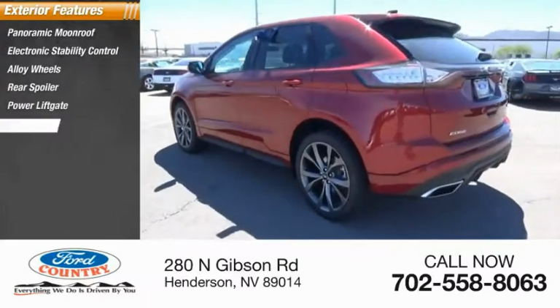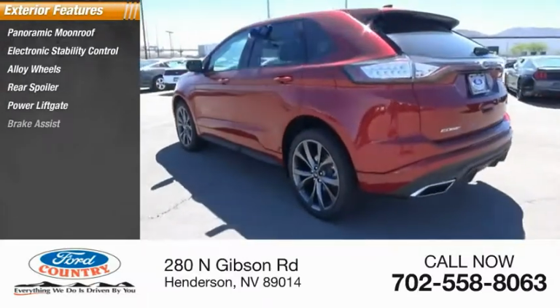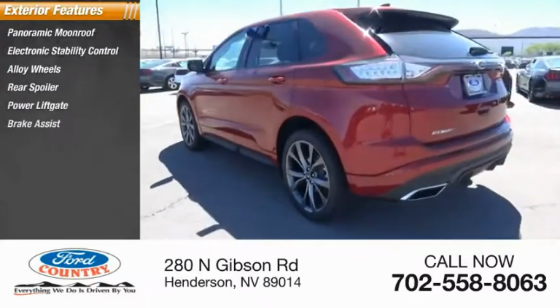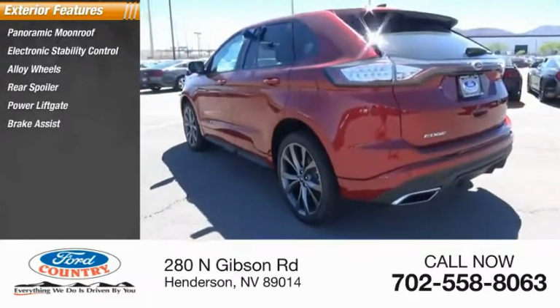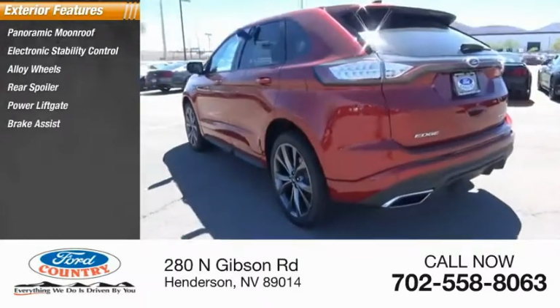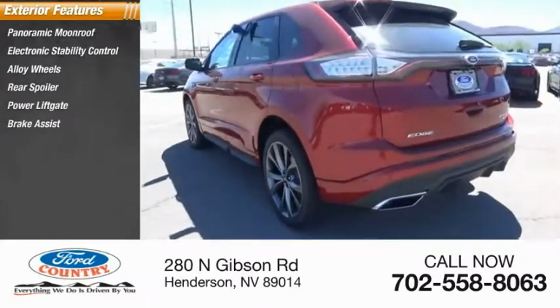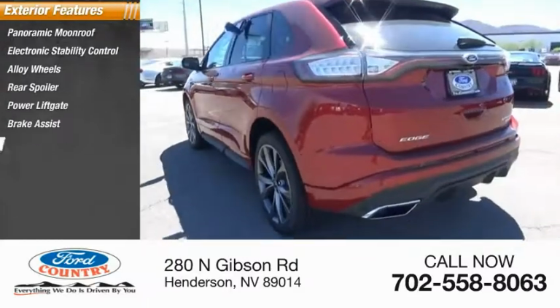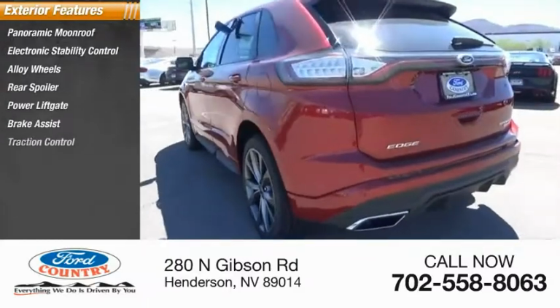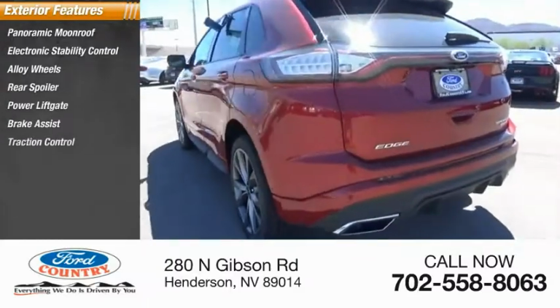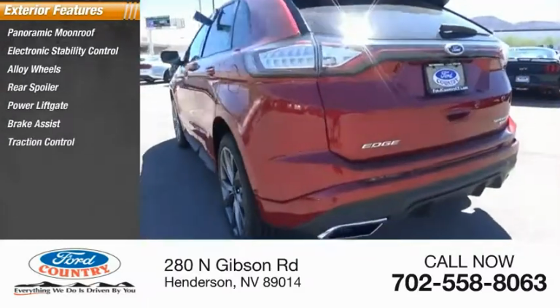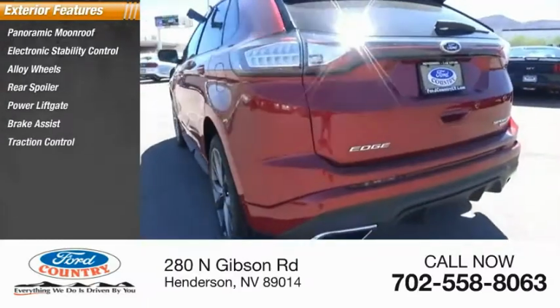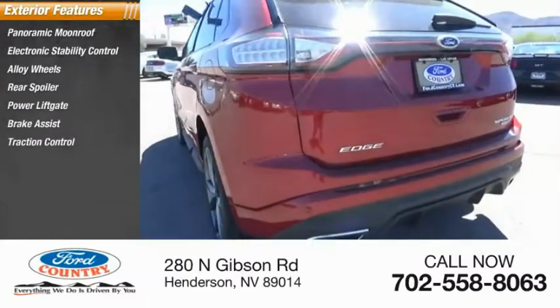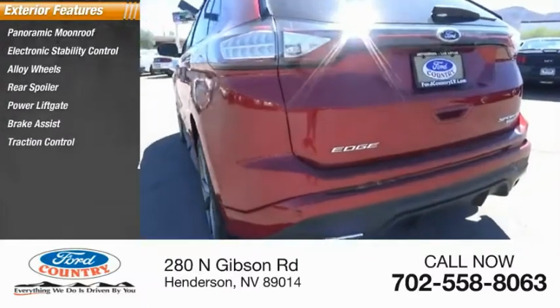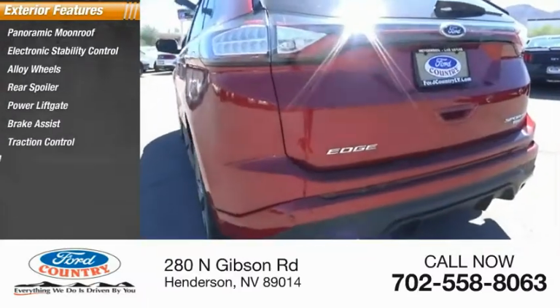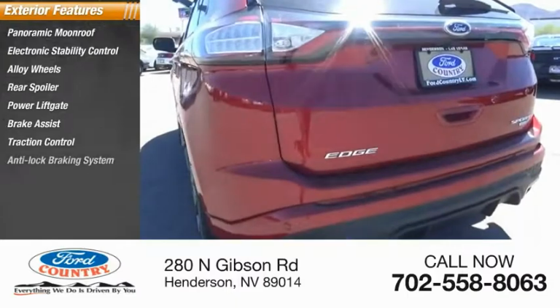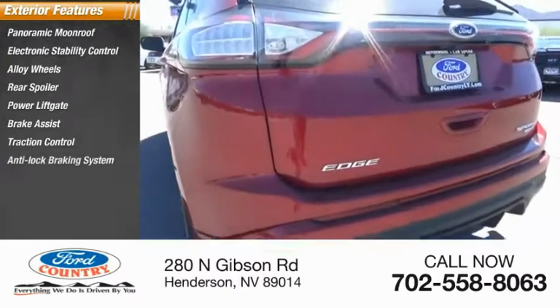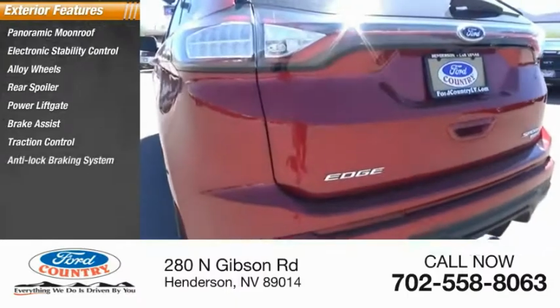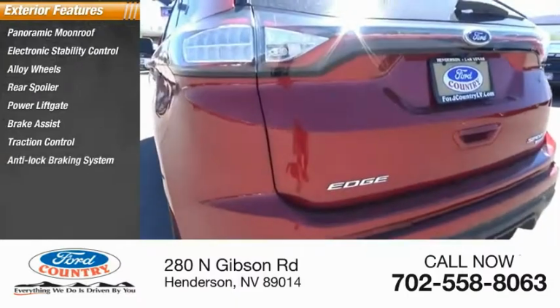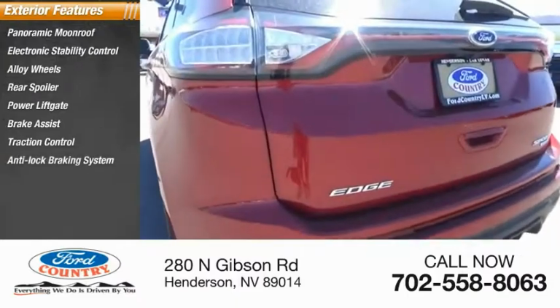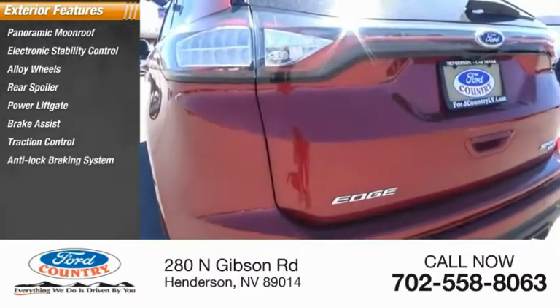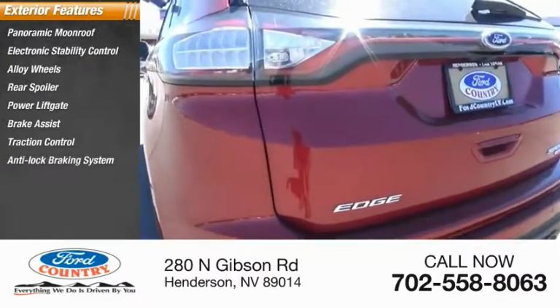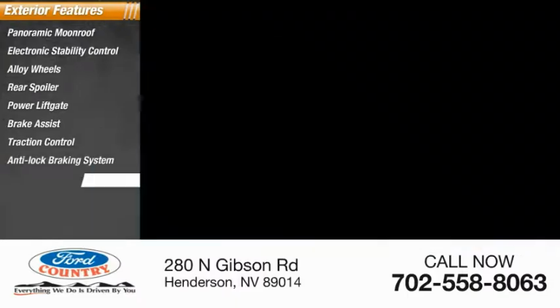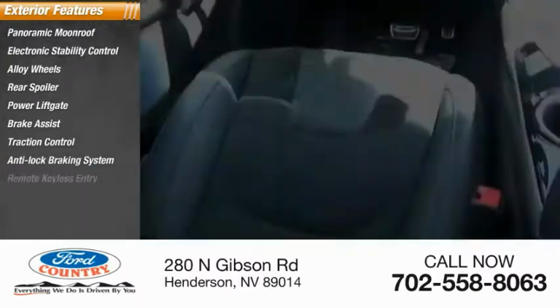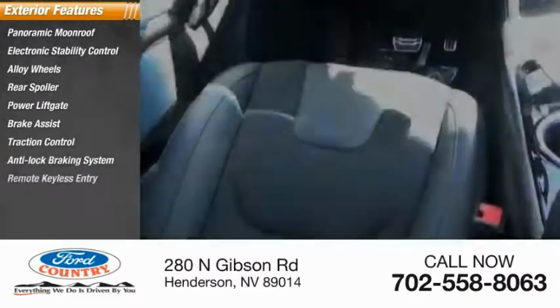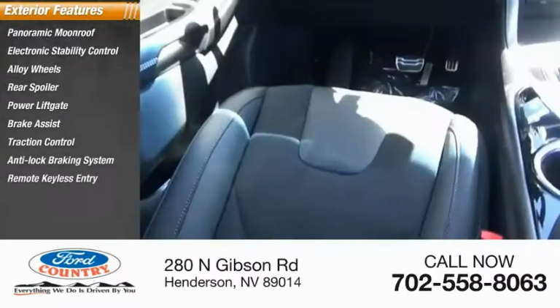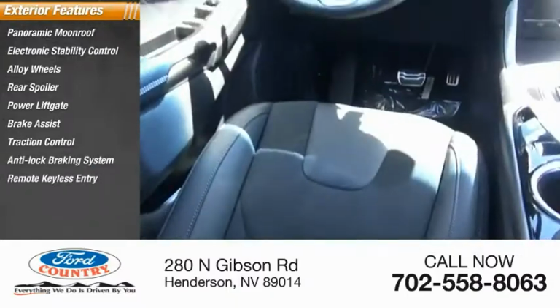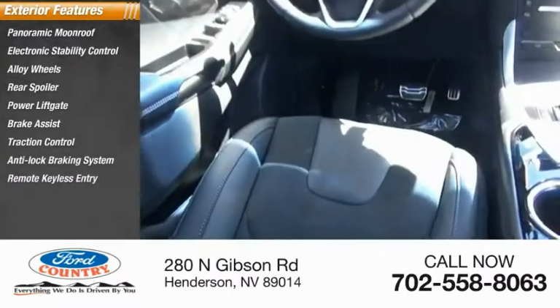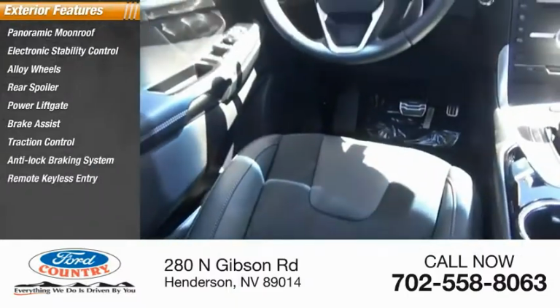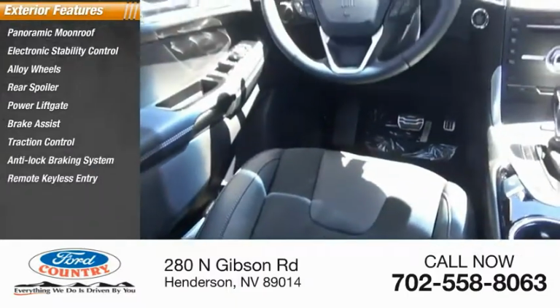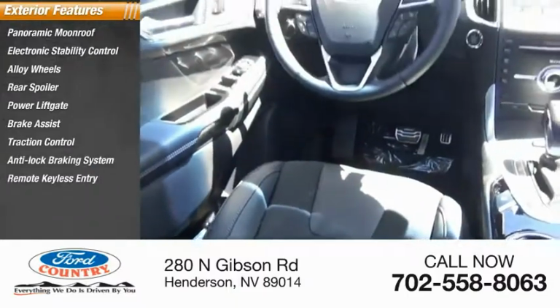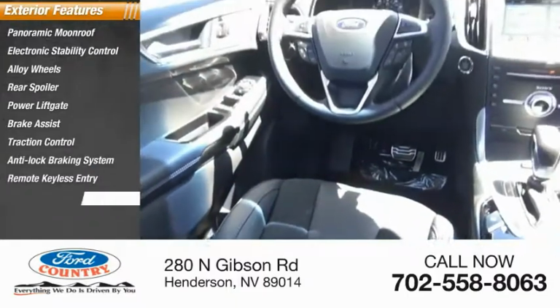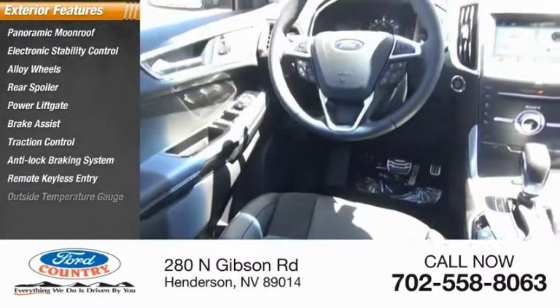Traction control, anti-lock braking system, remote keyless entry, and outside temperature gauge.